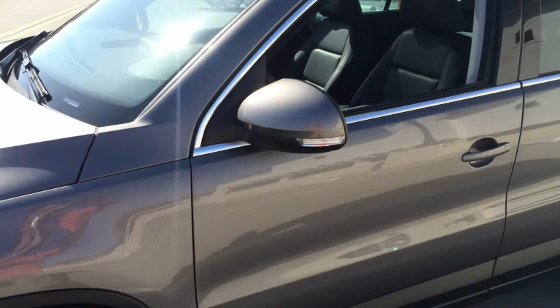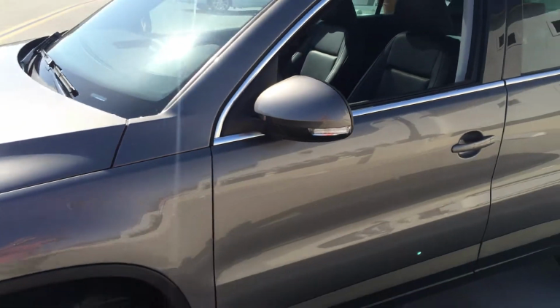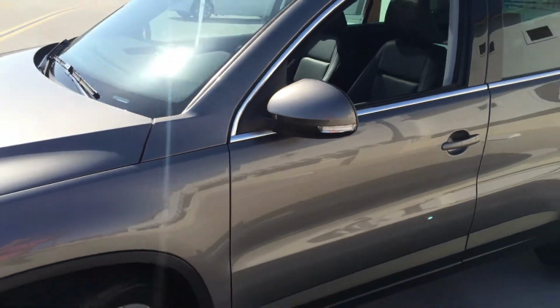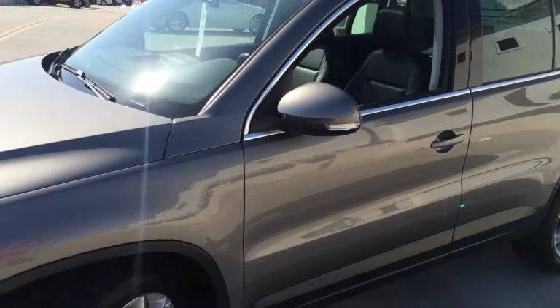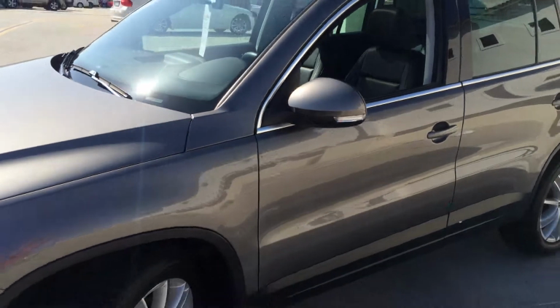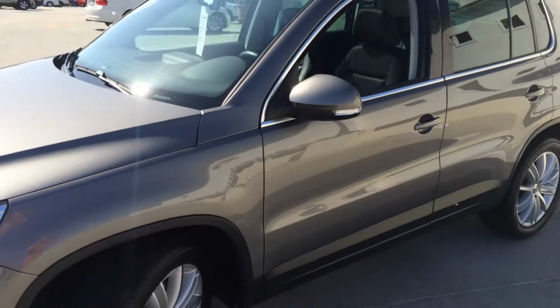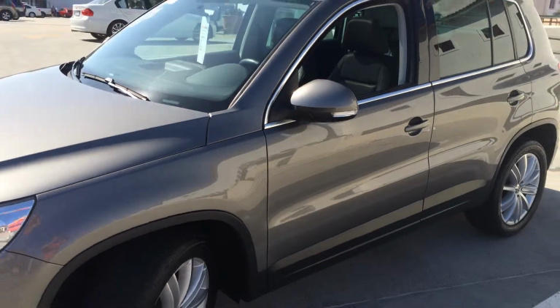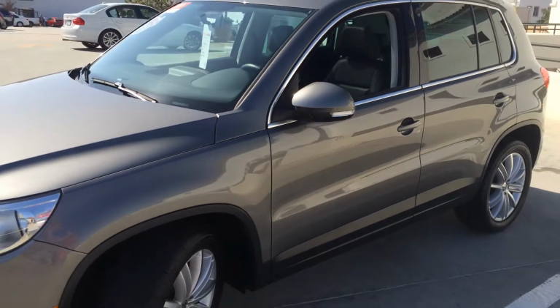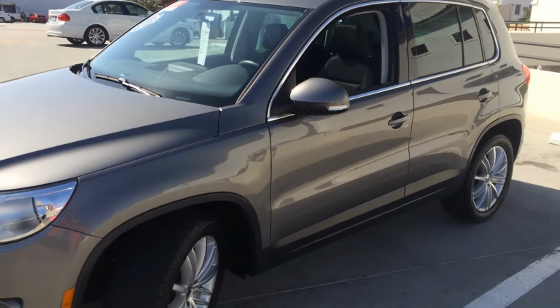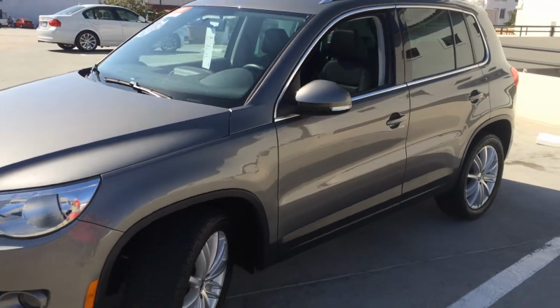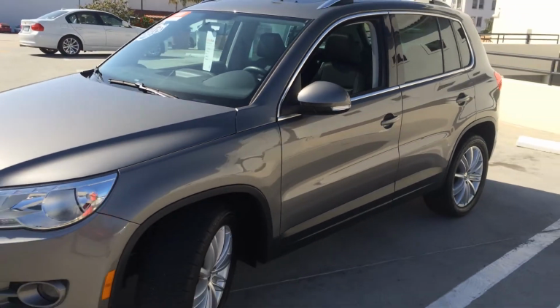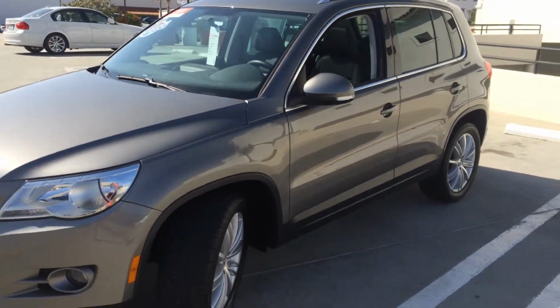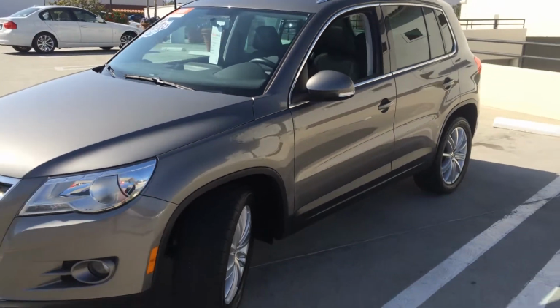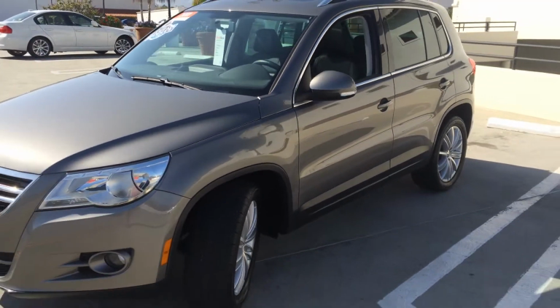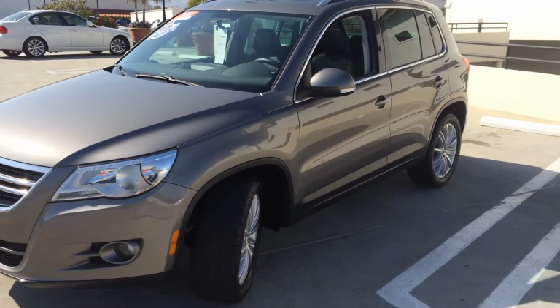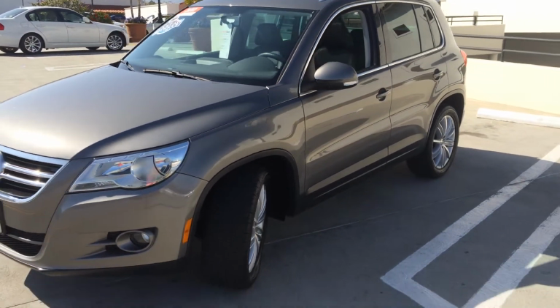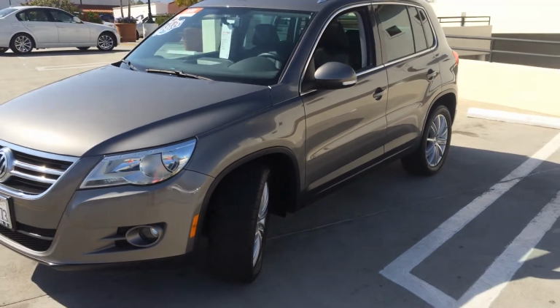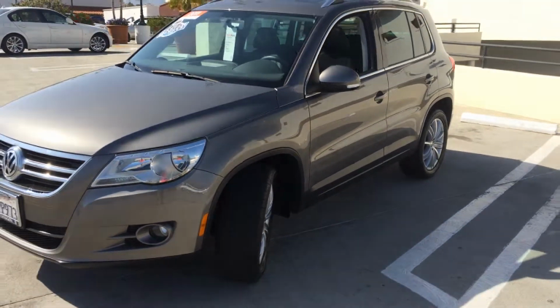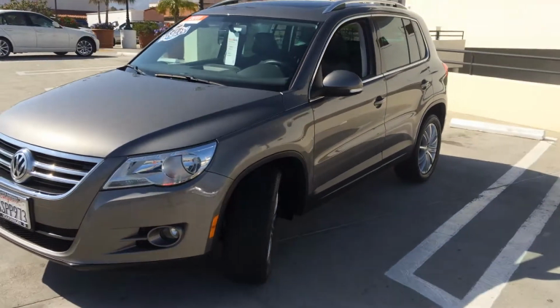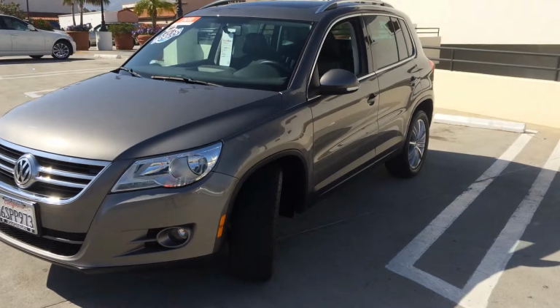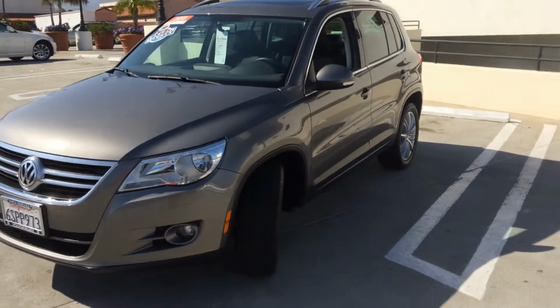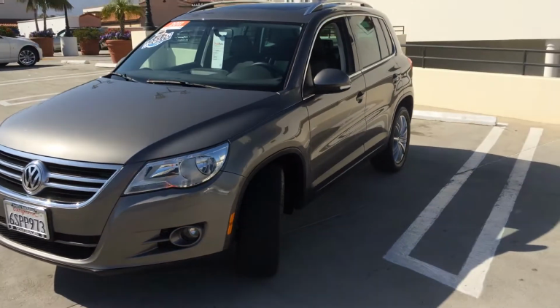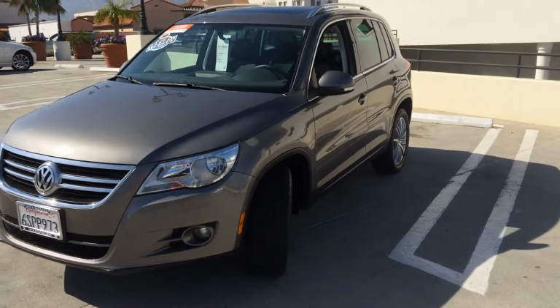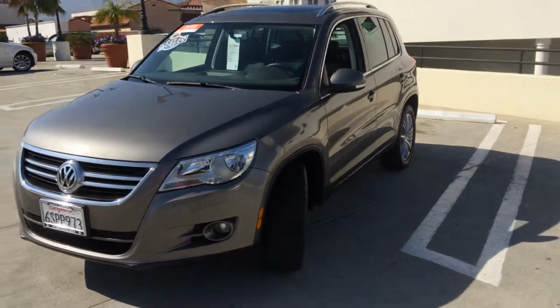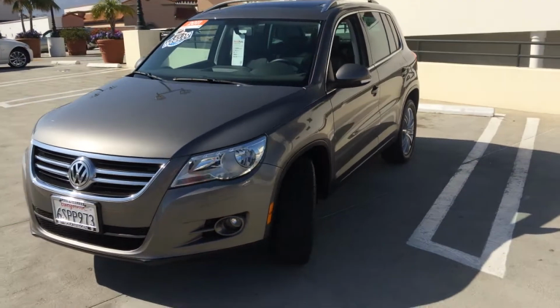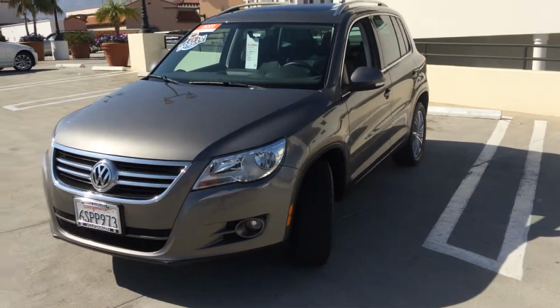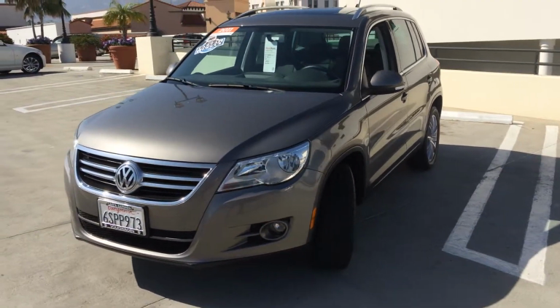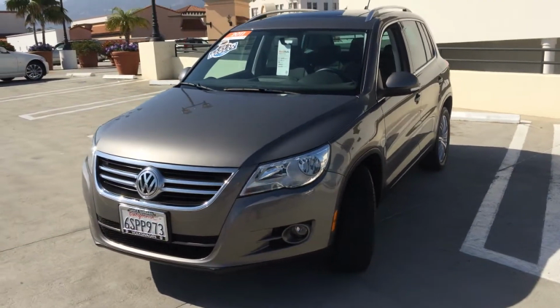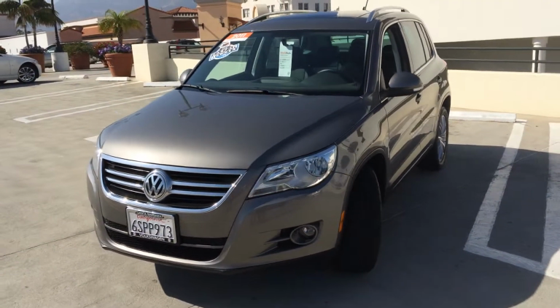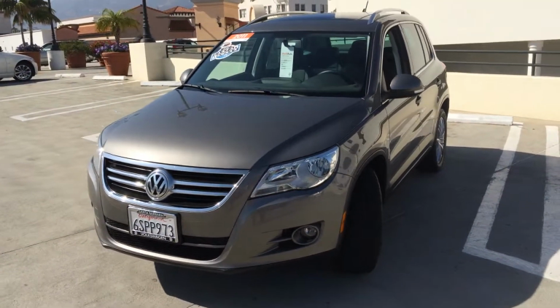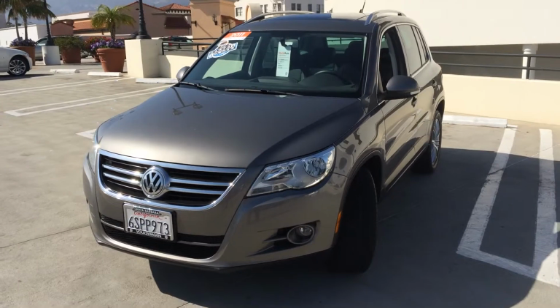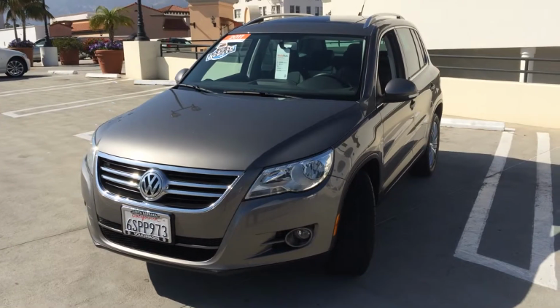This car is ready for you to come and test drive here at Santa Barbara Volkswagen. Come and take a look today. Bye-bye.